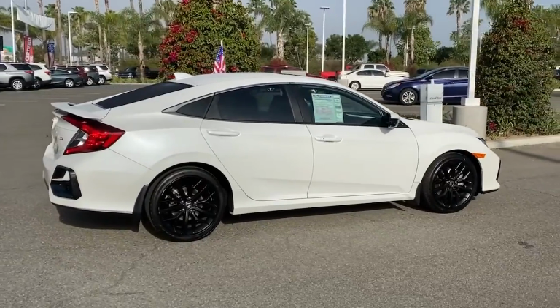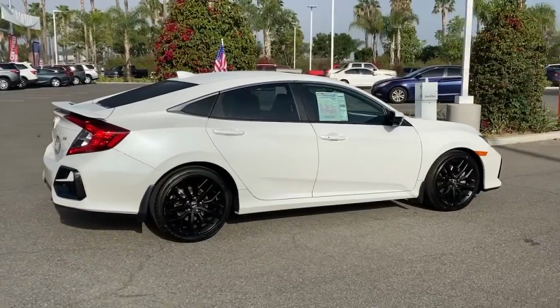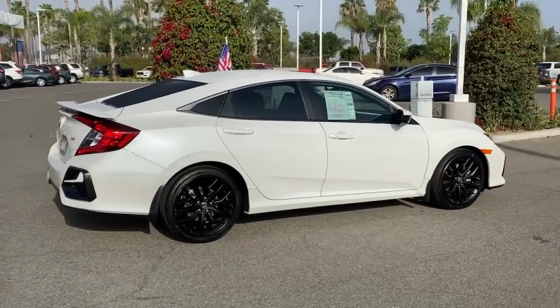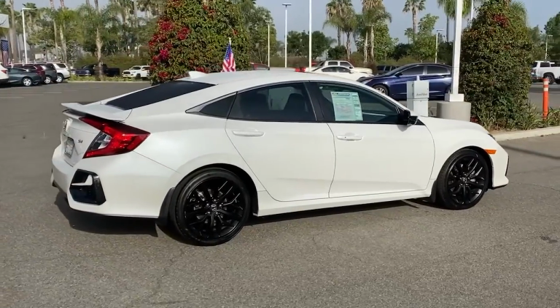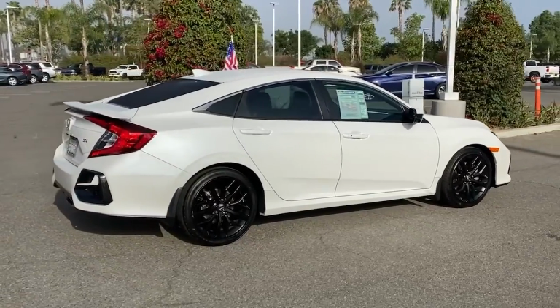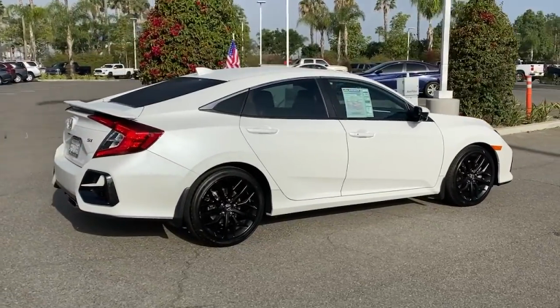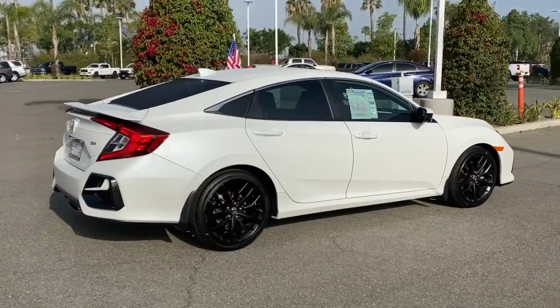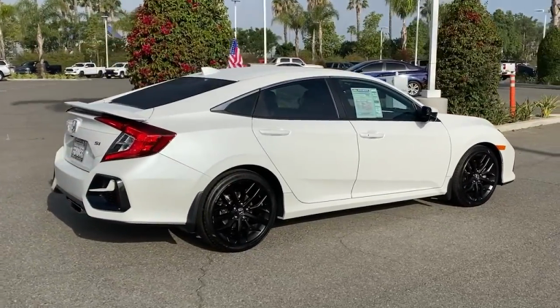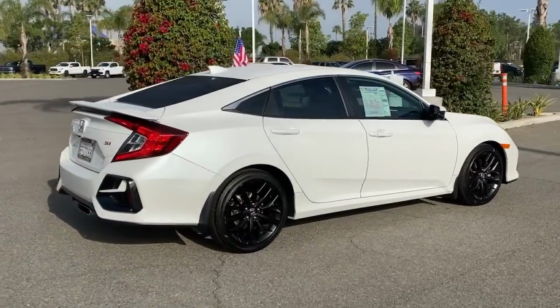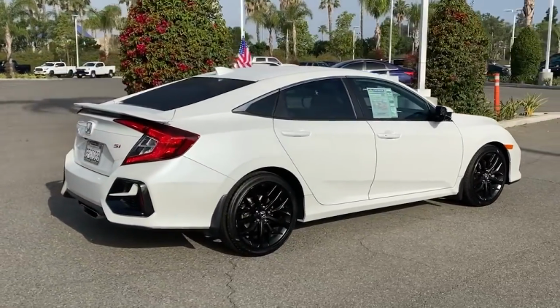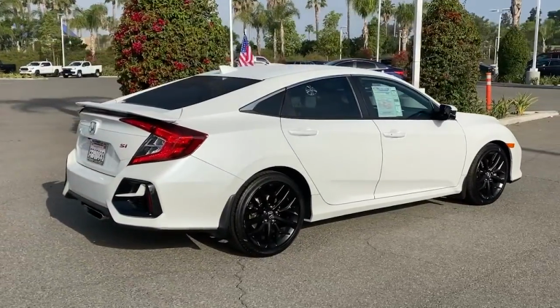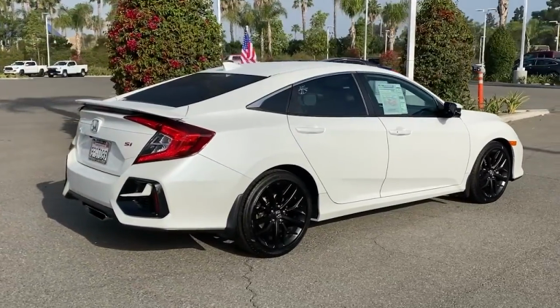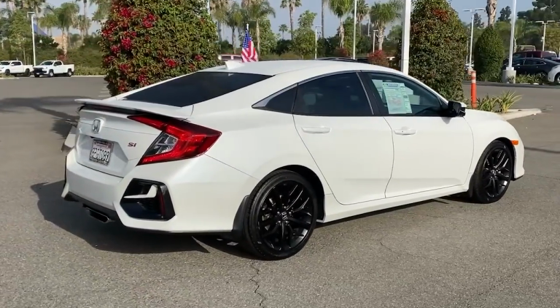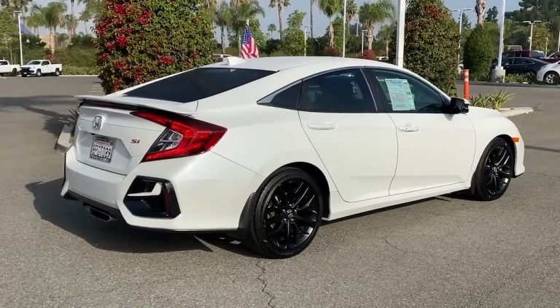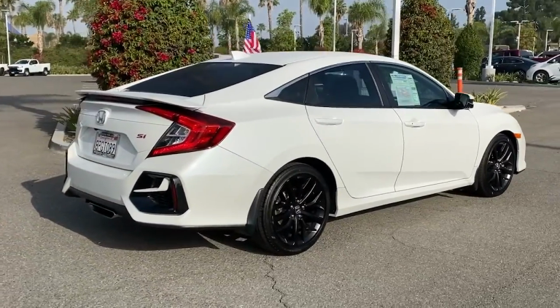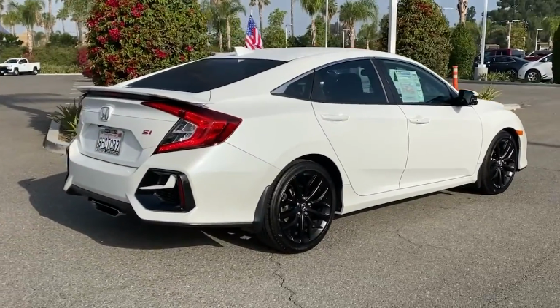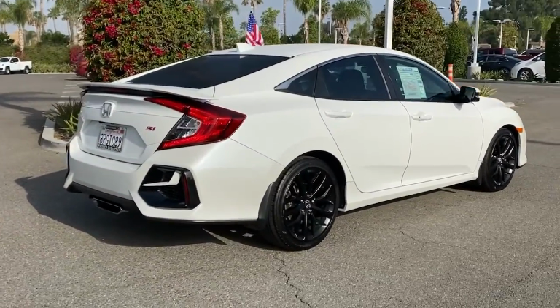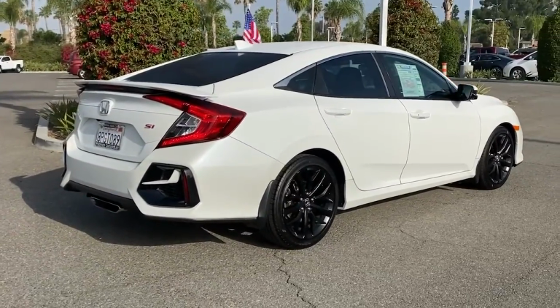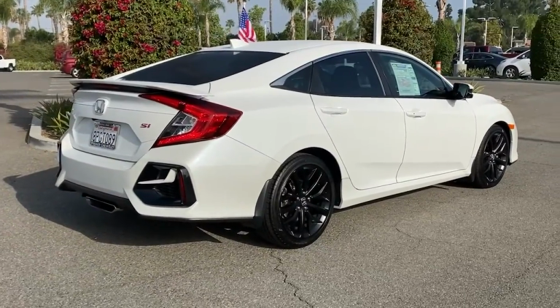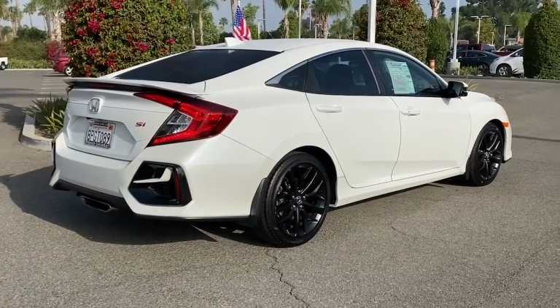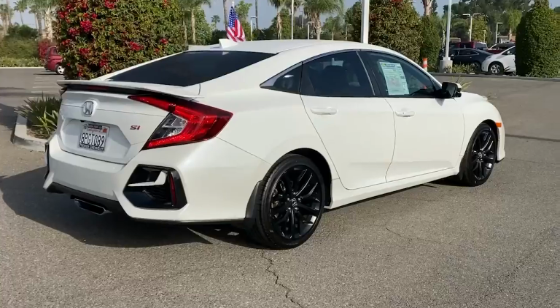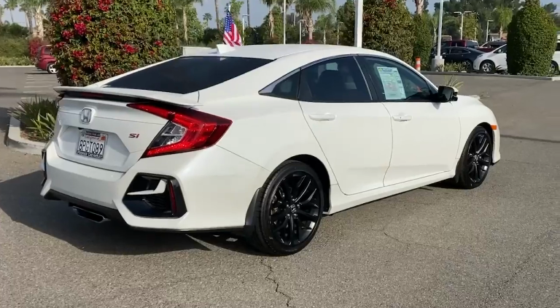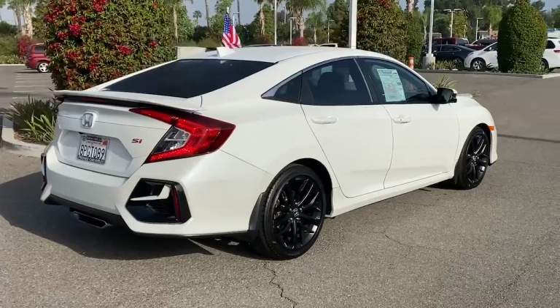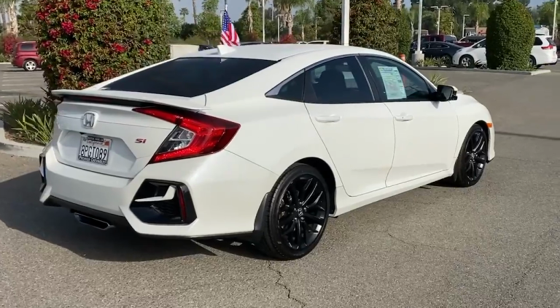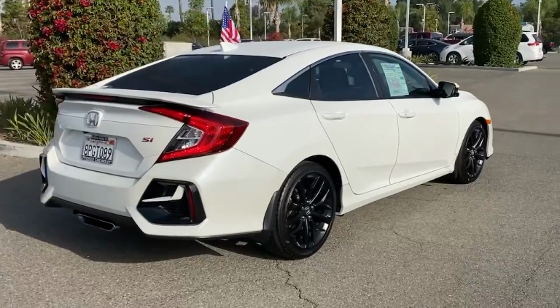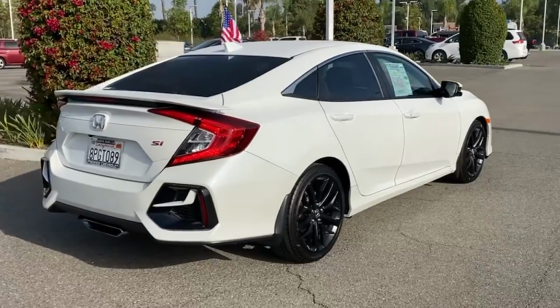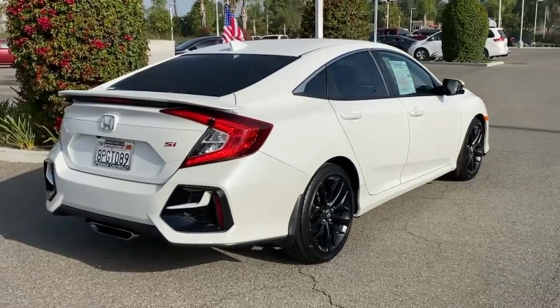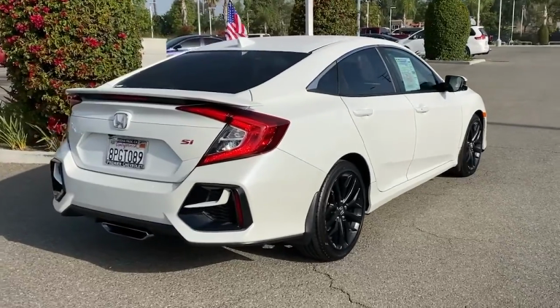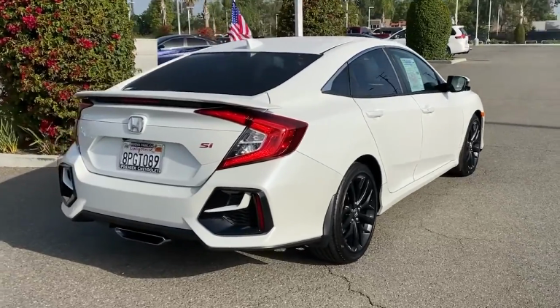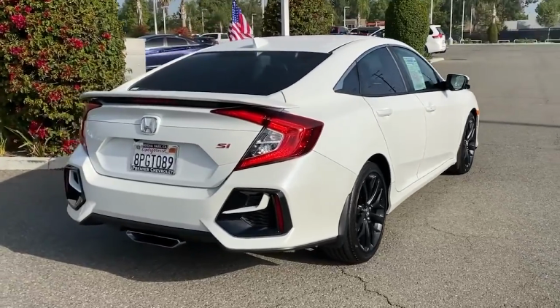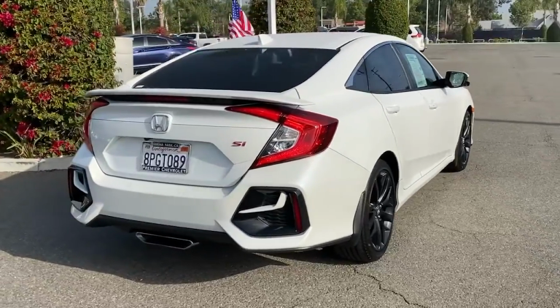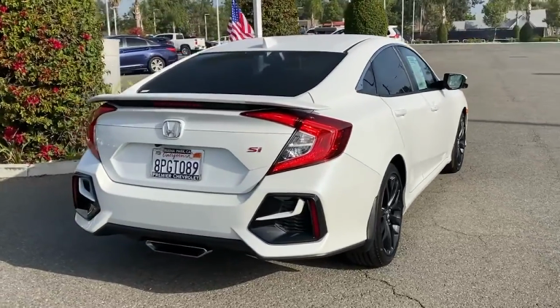Smooth, efficient, sporty, aggressively powerful, loaded with the latest technology and refined style.